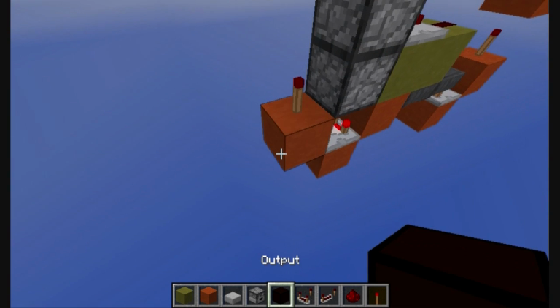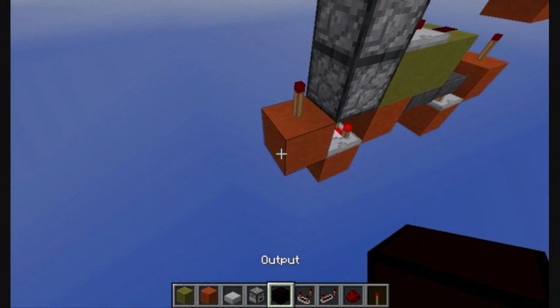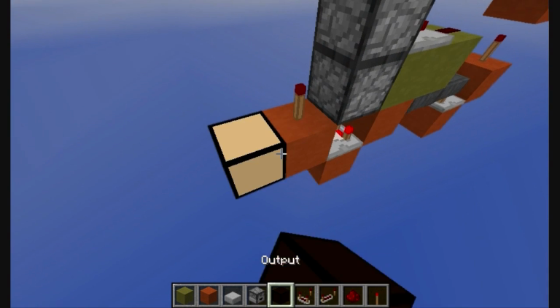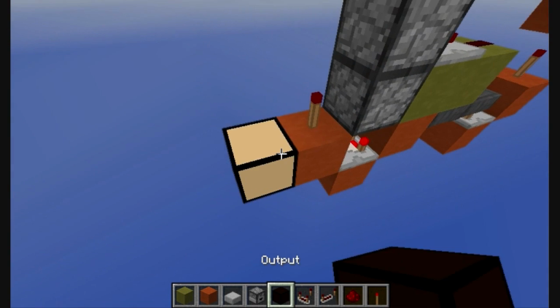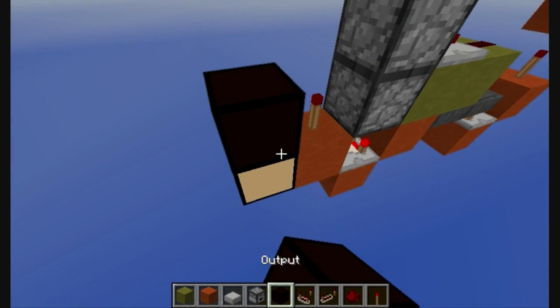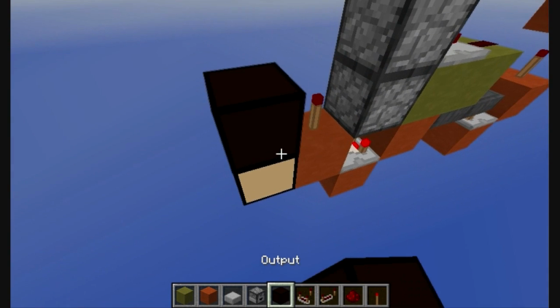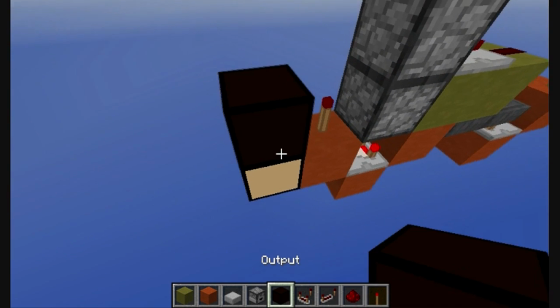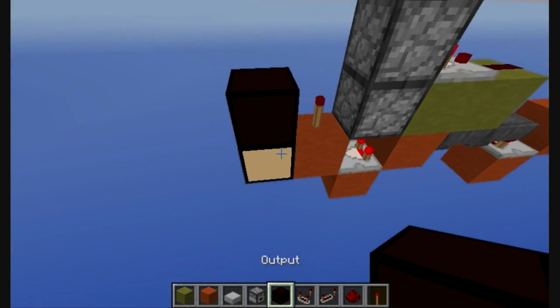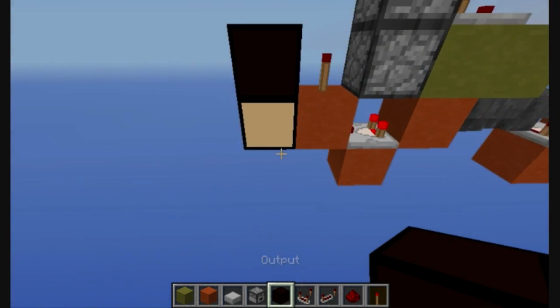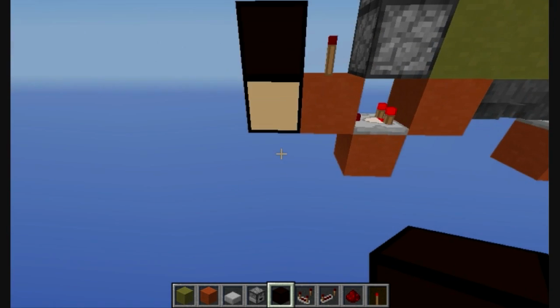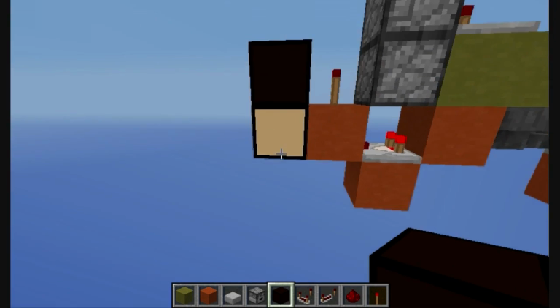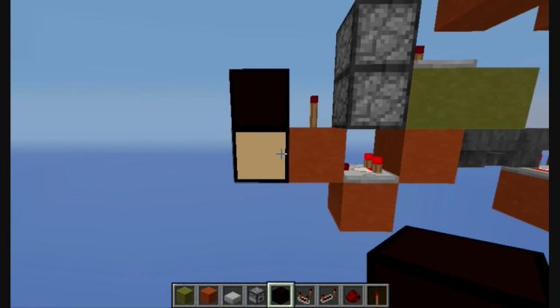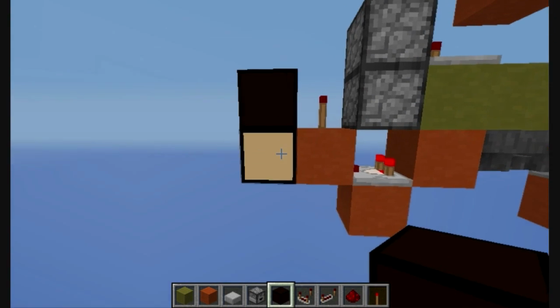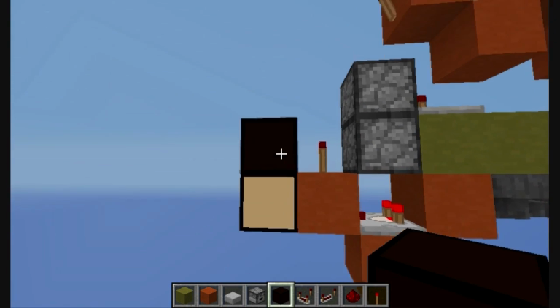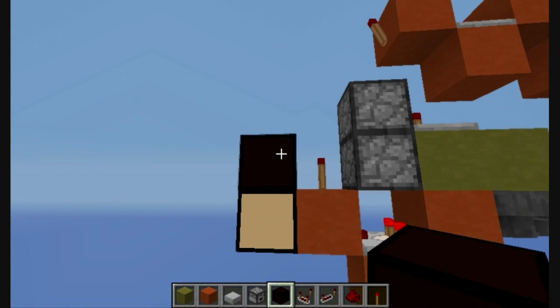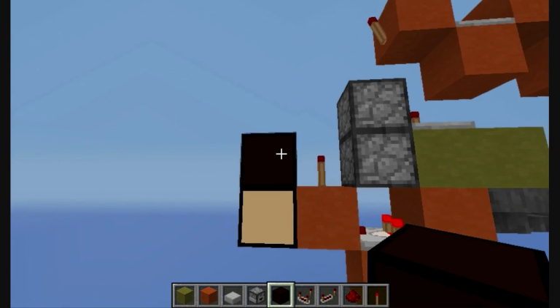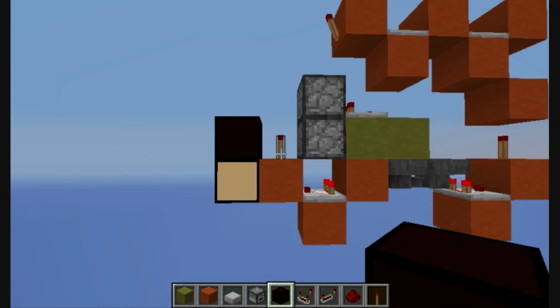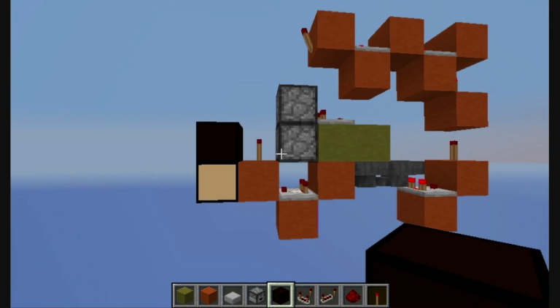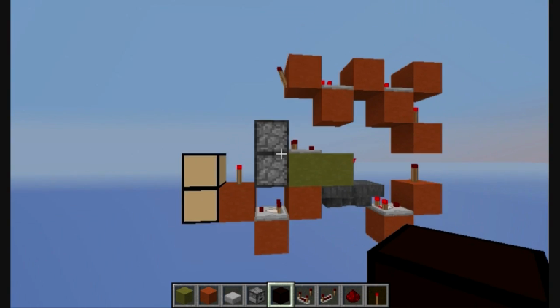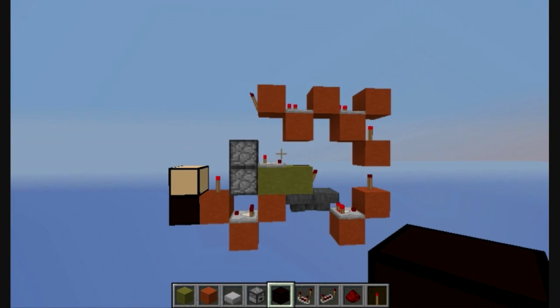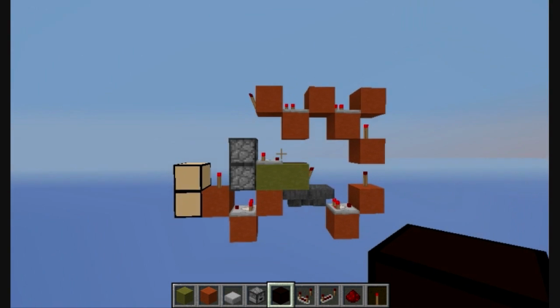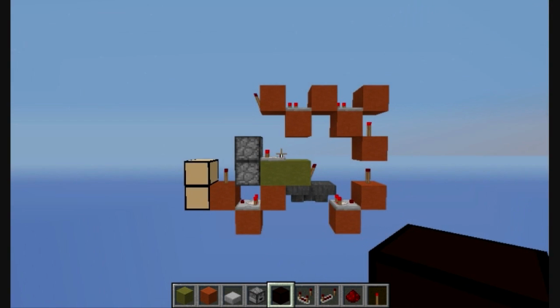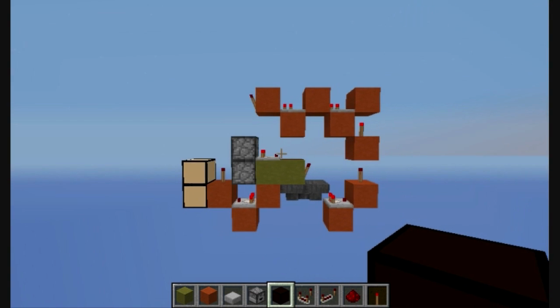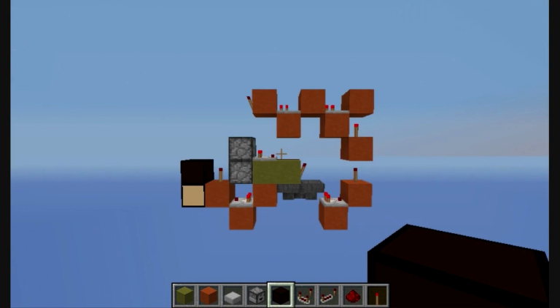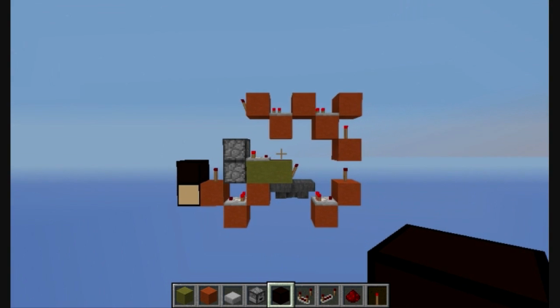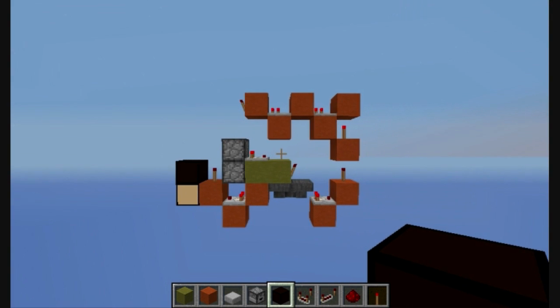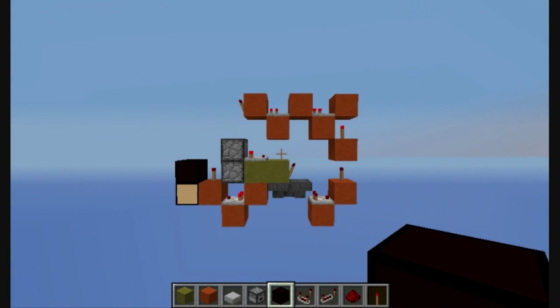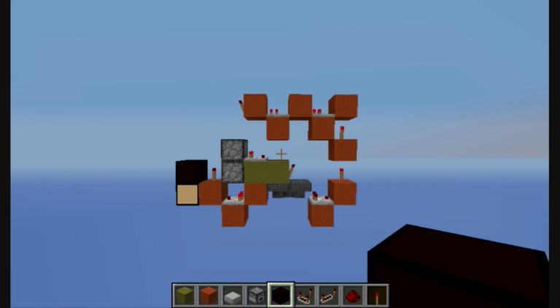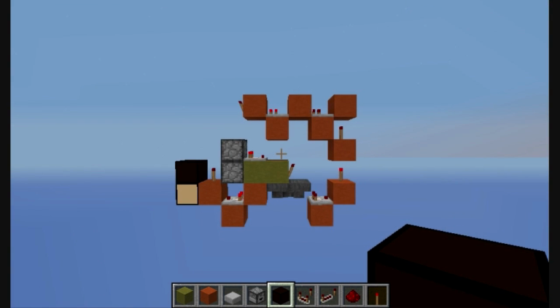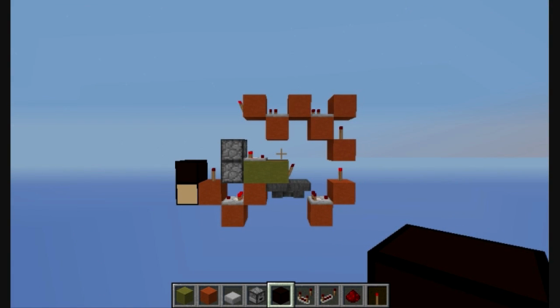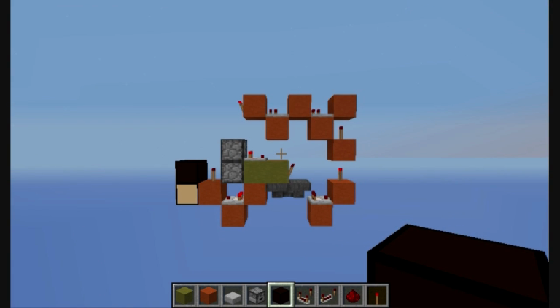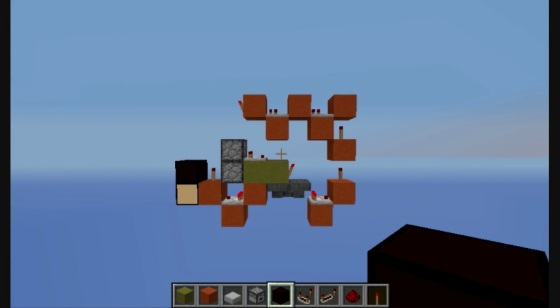Now put your items in and you can take your outputs from here — inverted or not. So that's basically it.